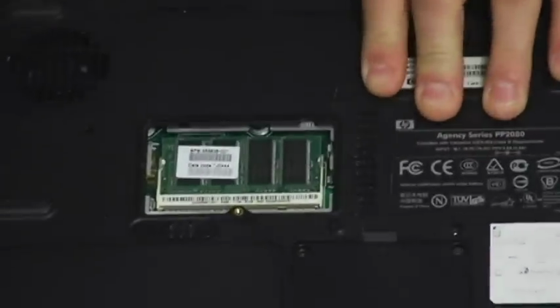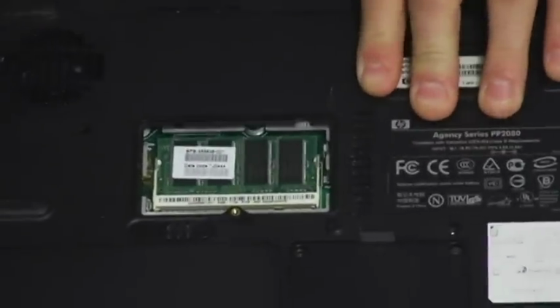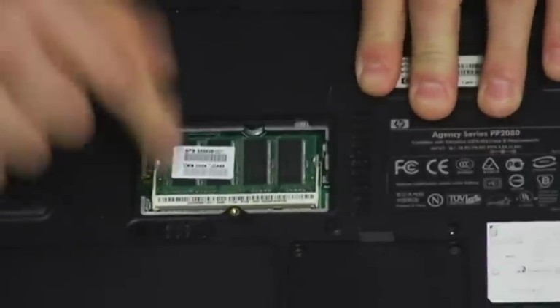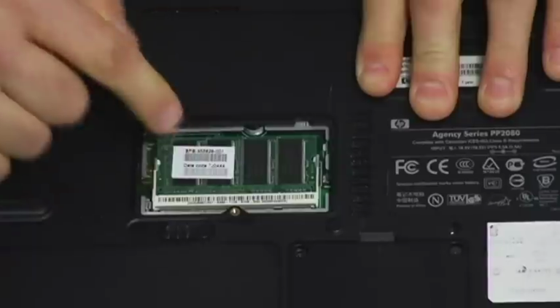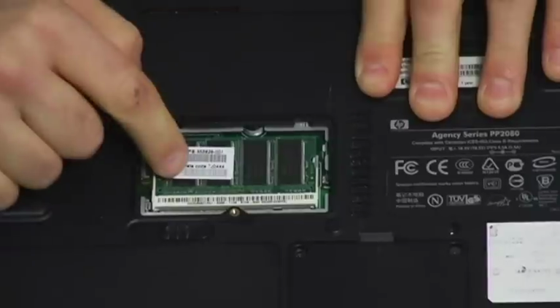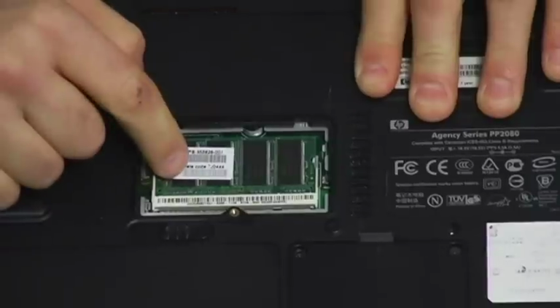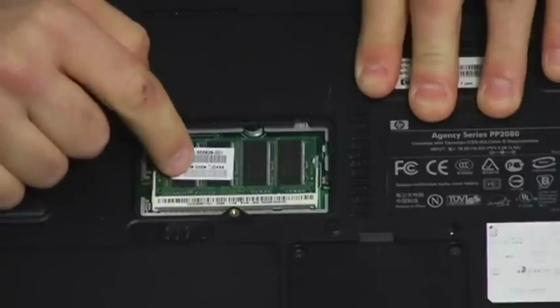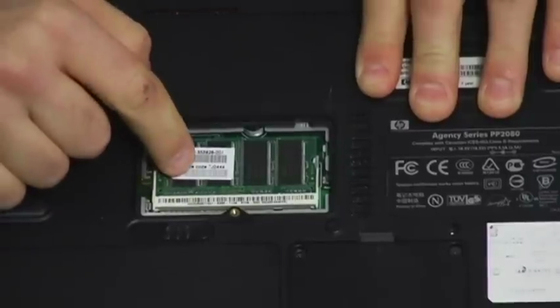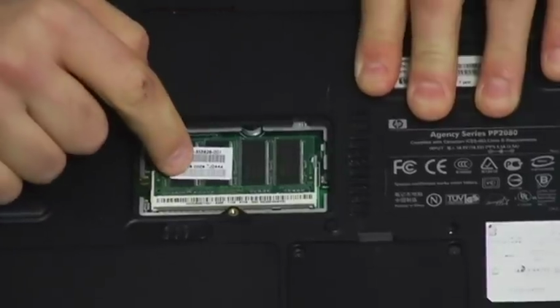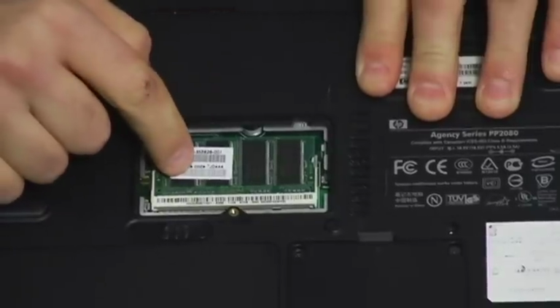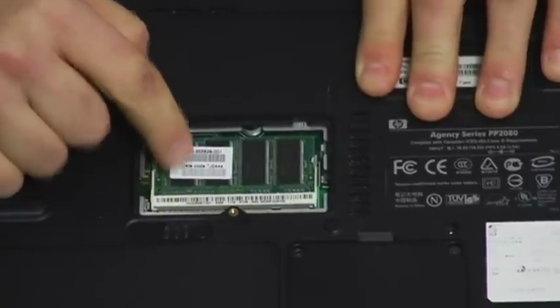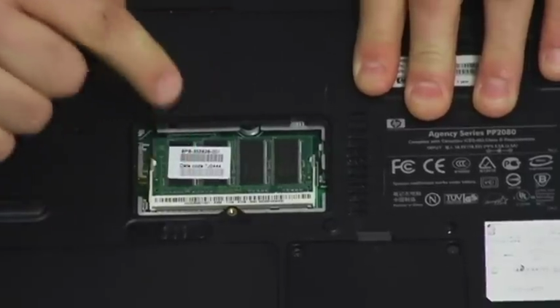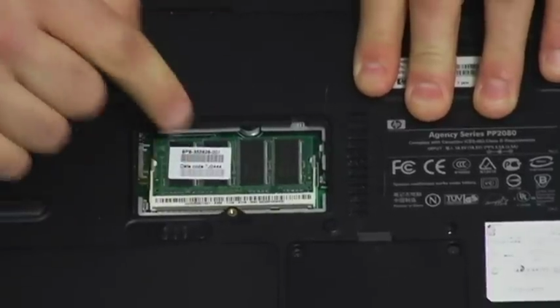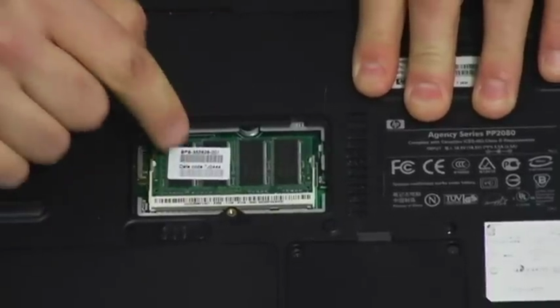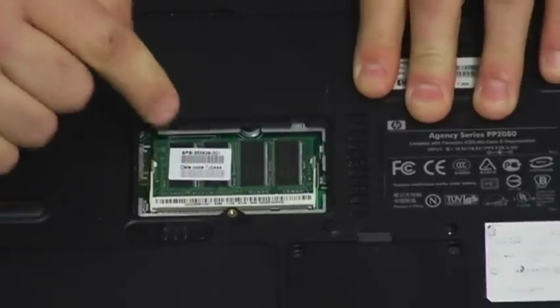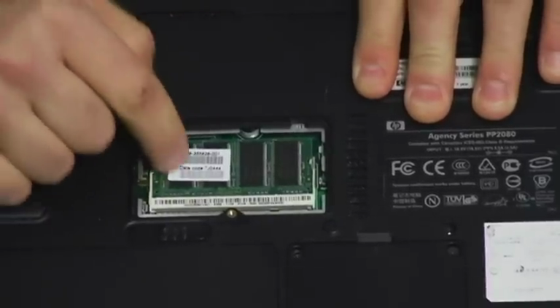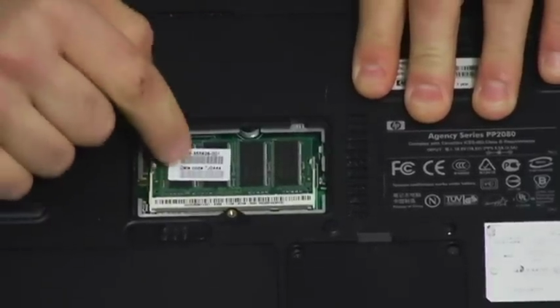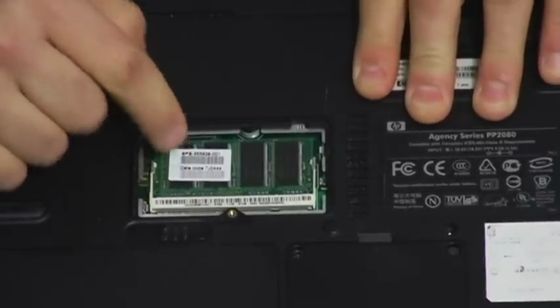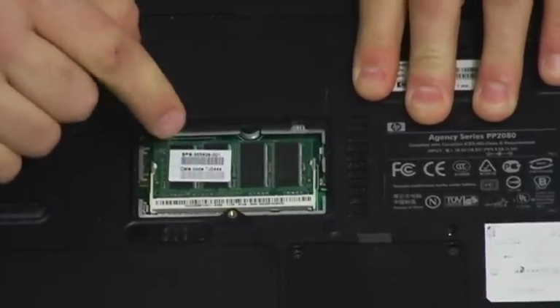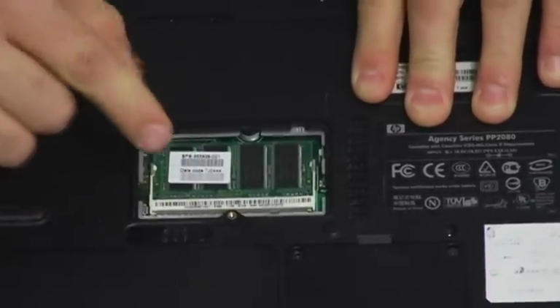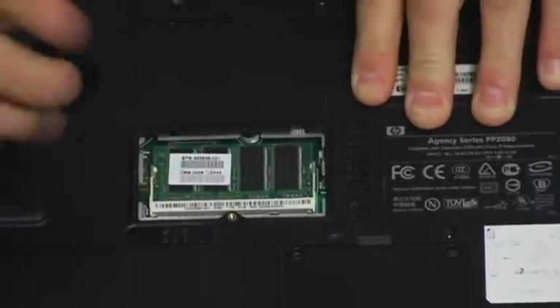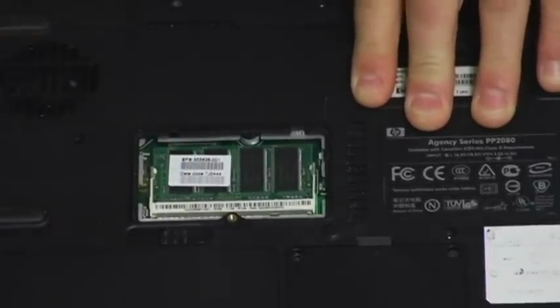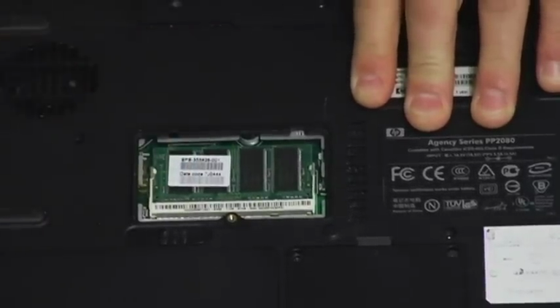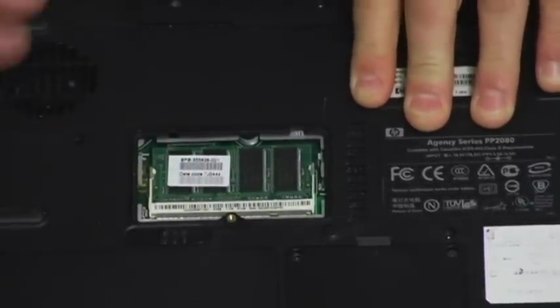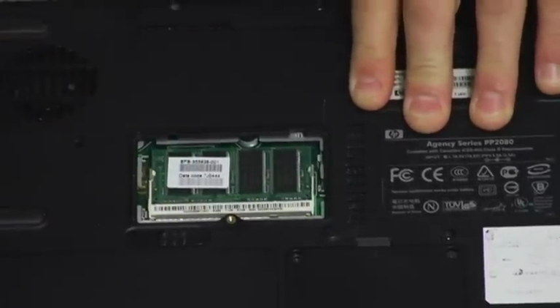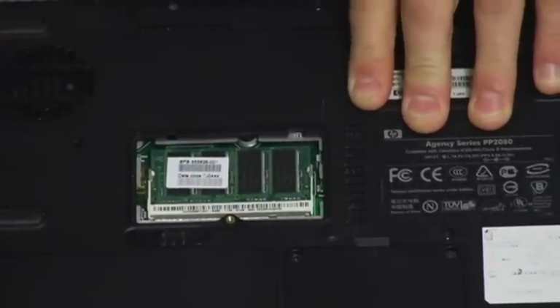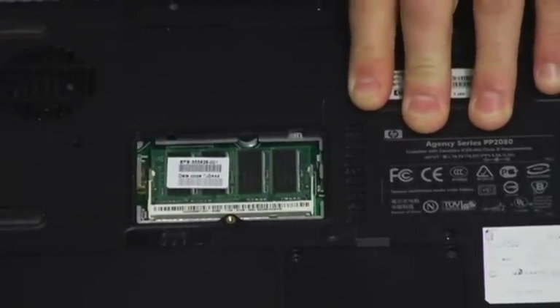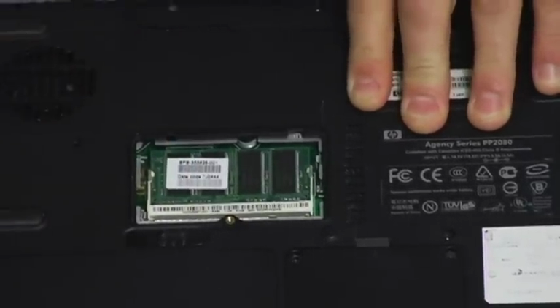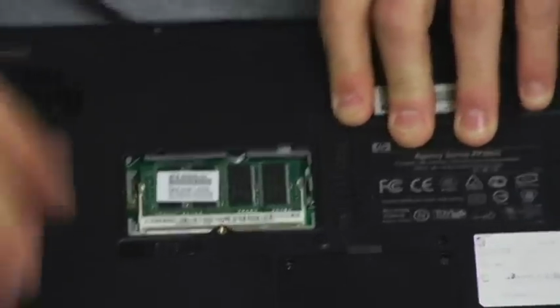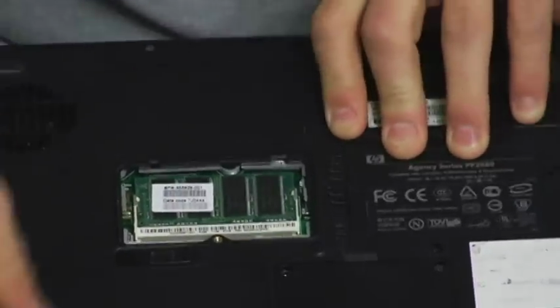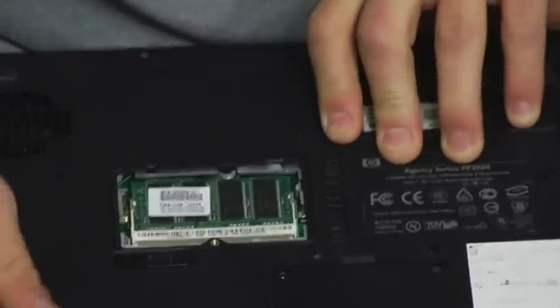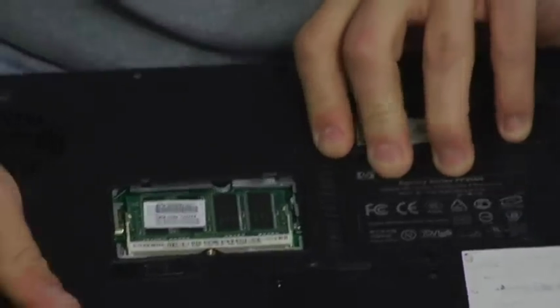Now, if you had a memory stick in here, just make sure you replace it with one that's bigger, and you'll see an upgrade.